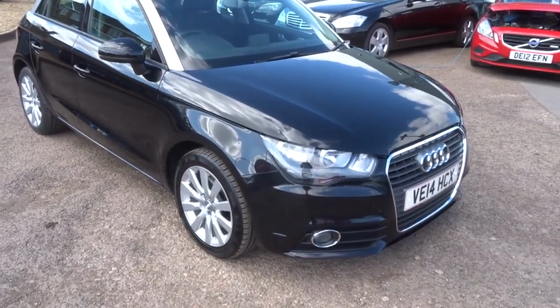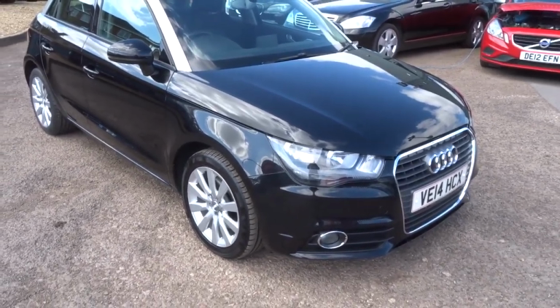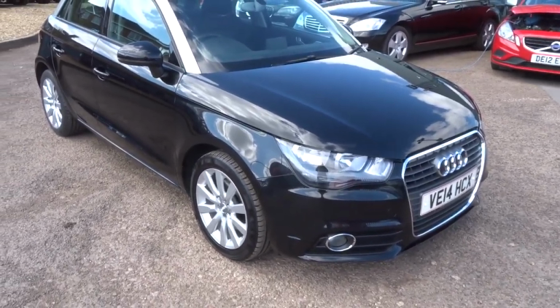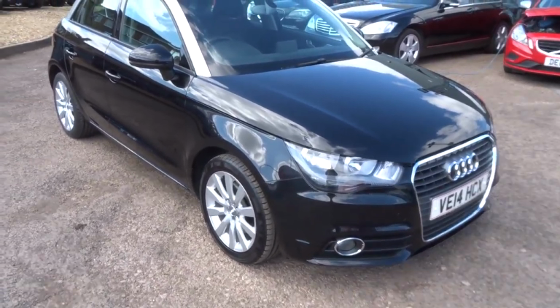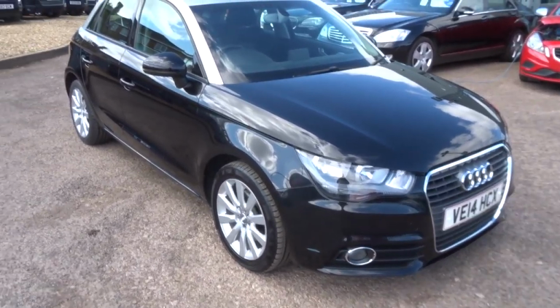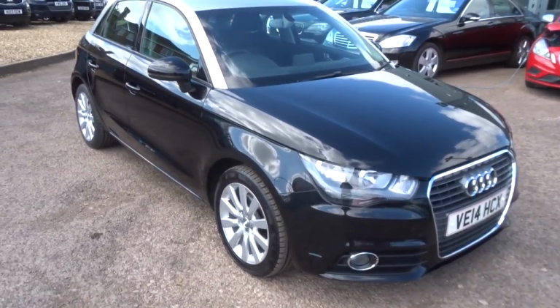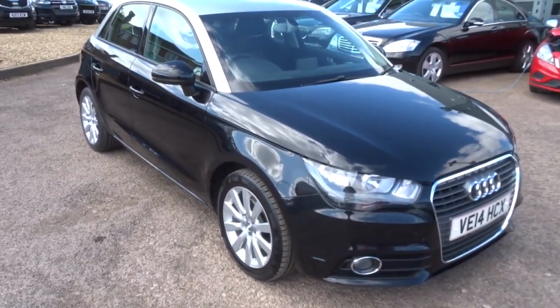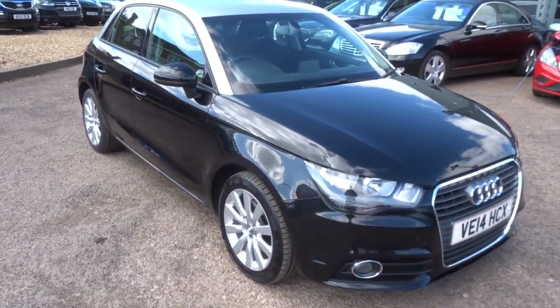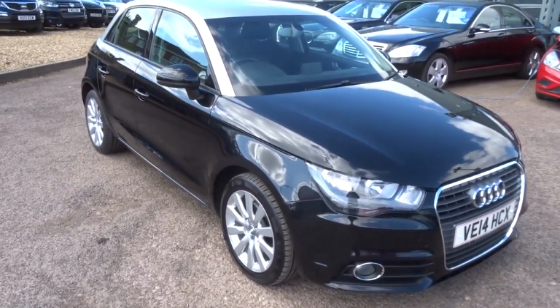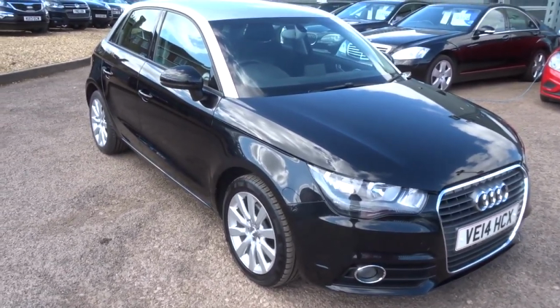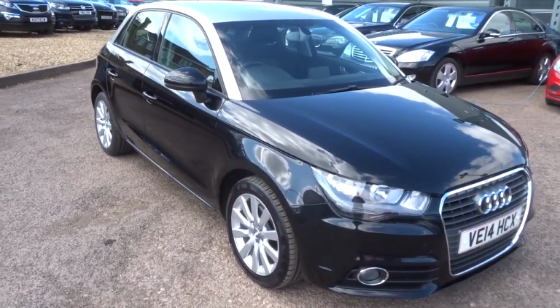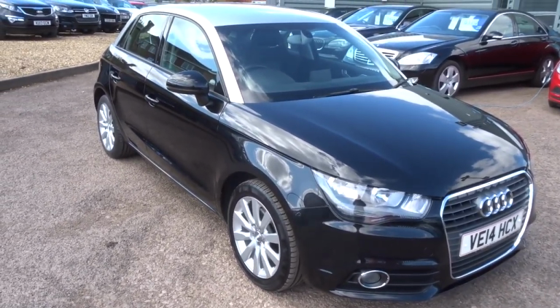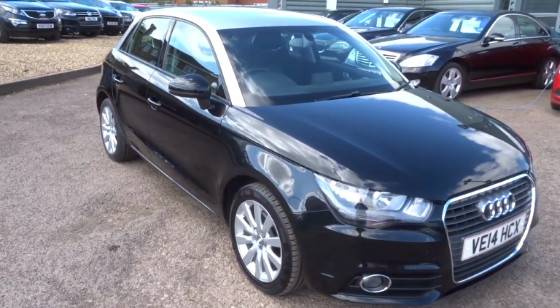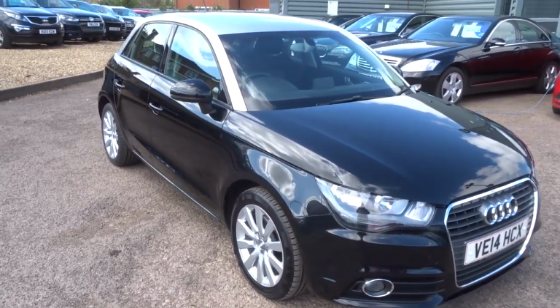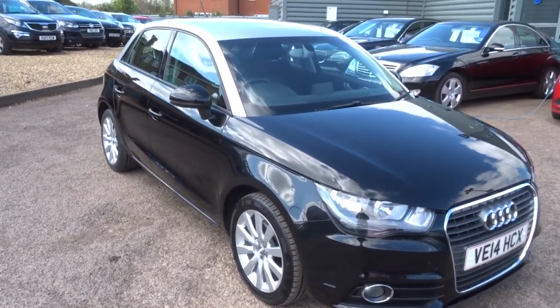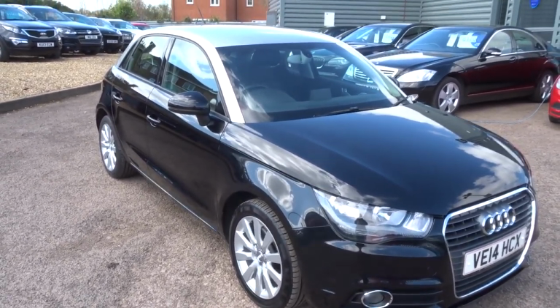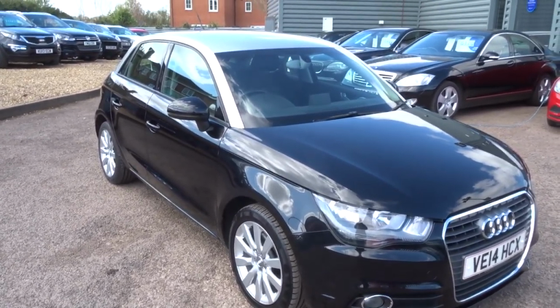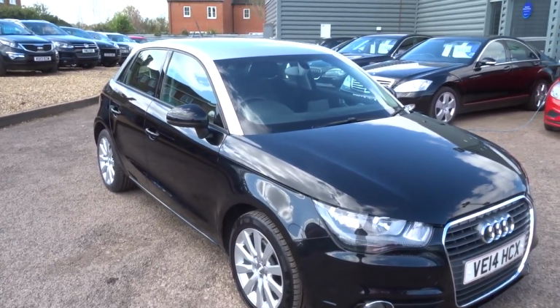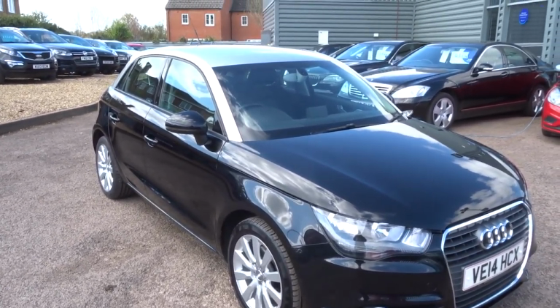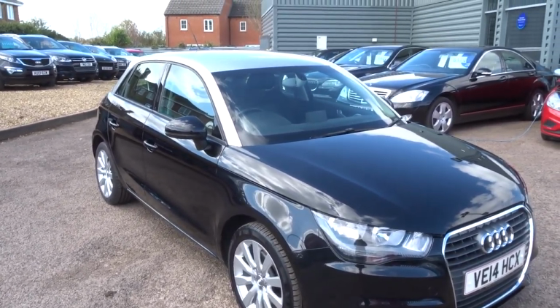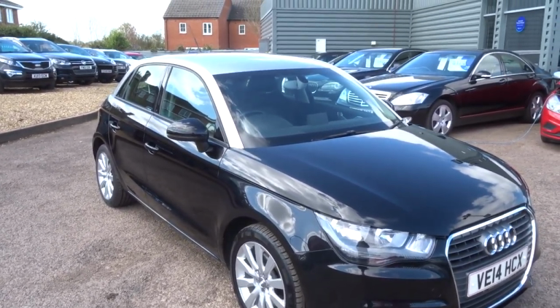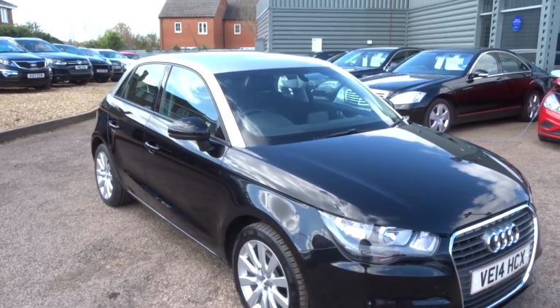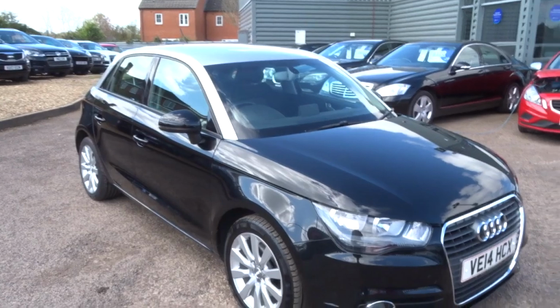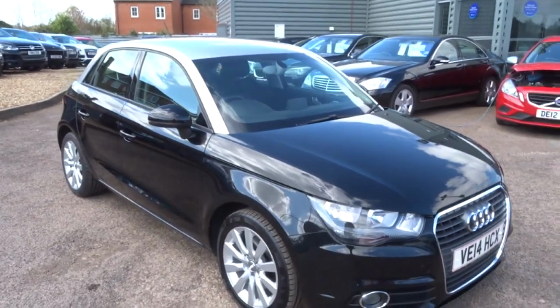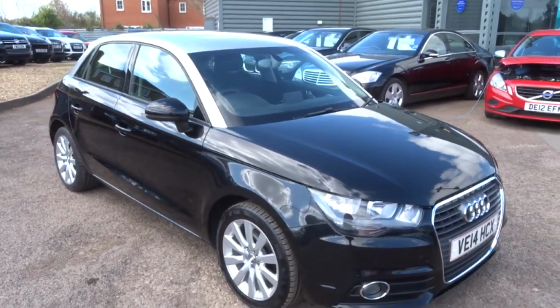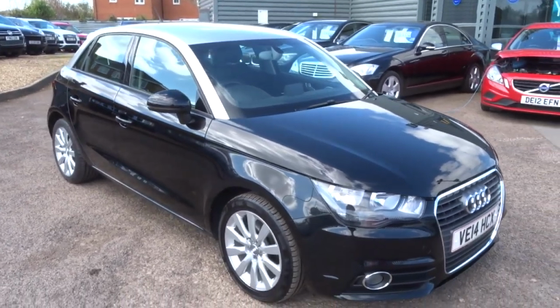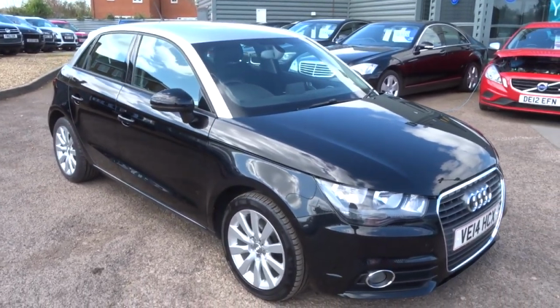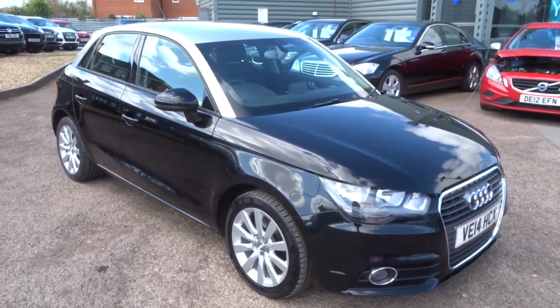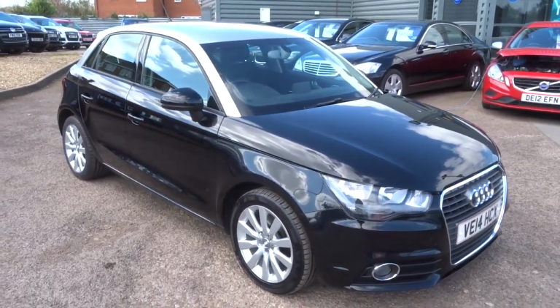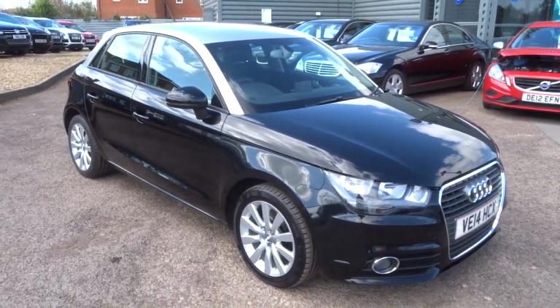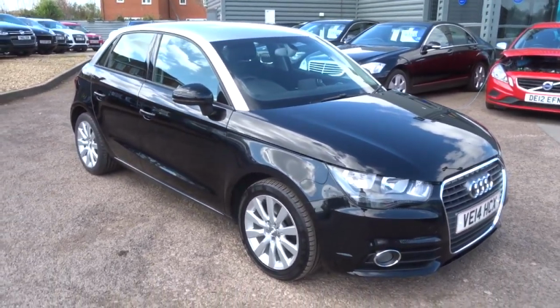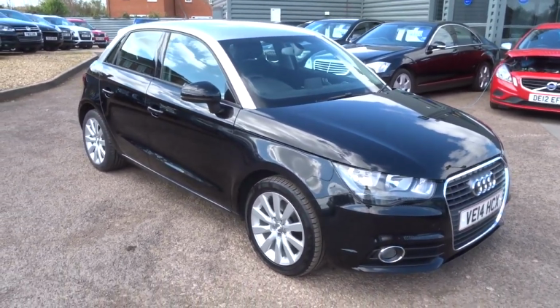Hi, welcome to Country Car. My name is Kevin. I'd just like to show you one of our latest arrivals.